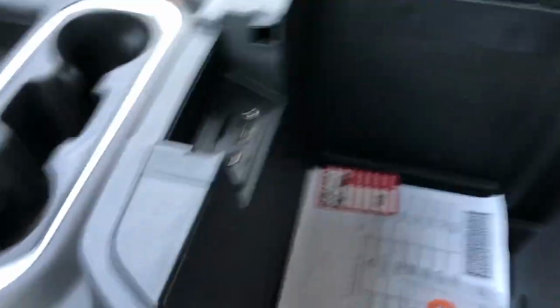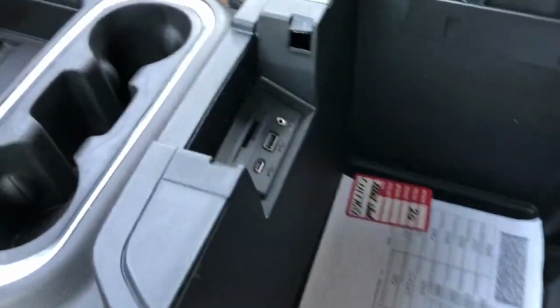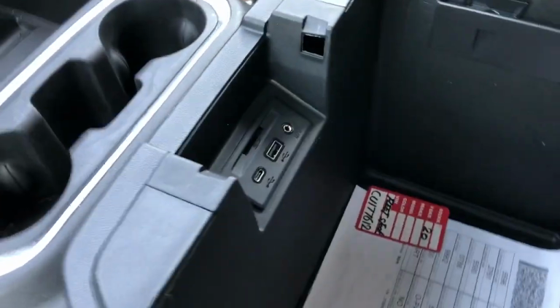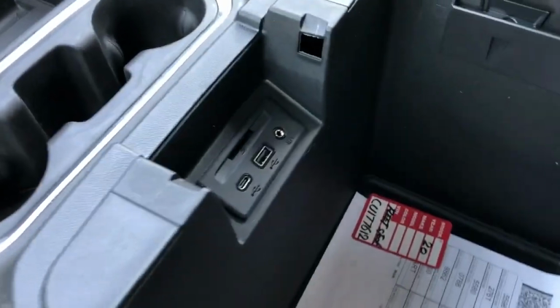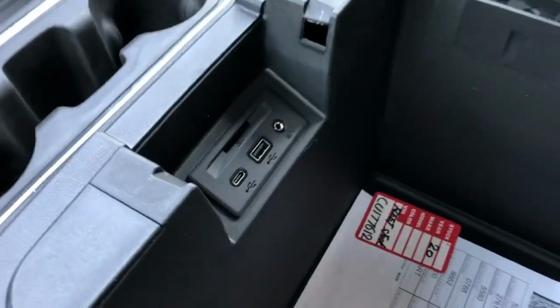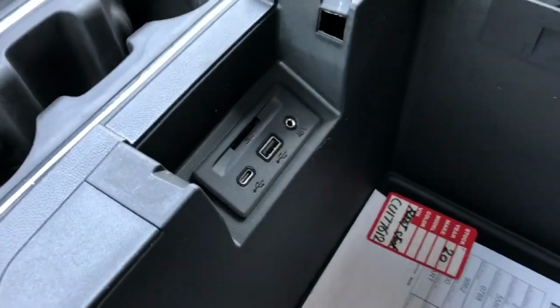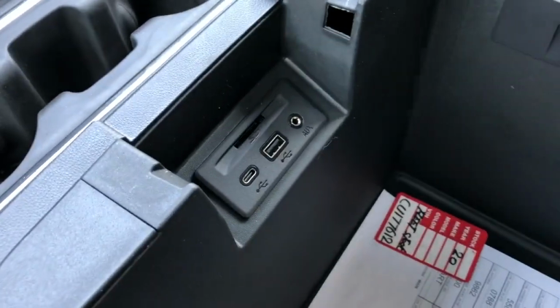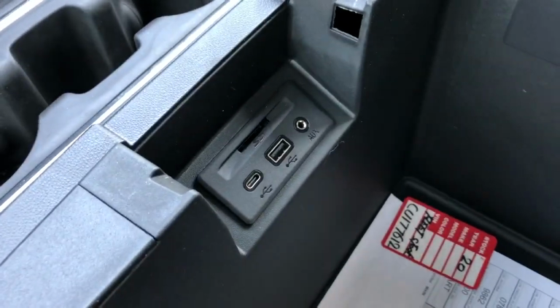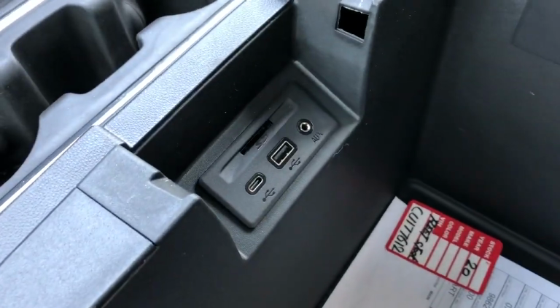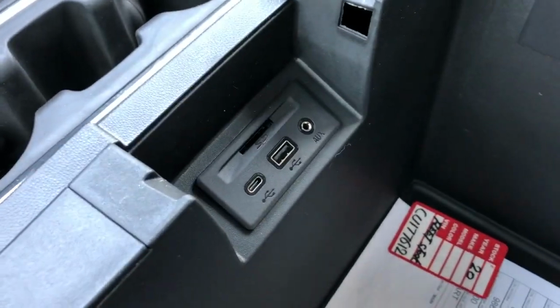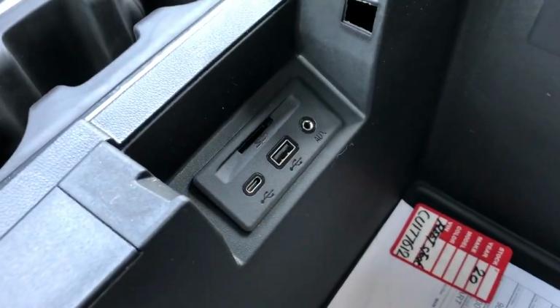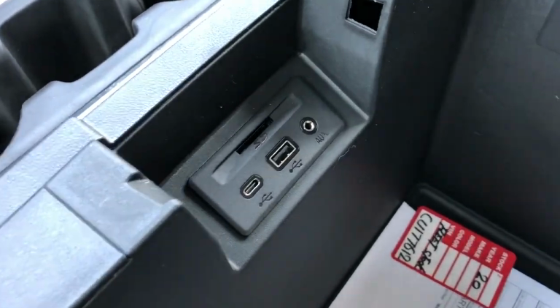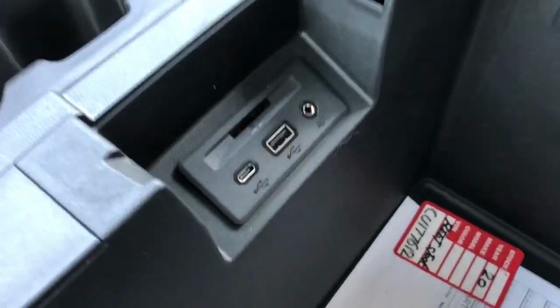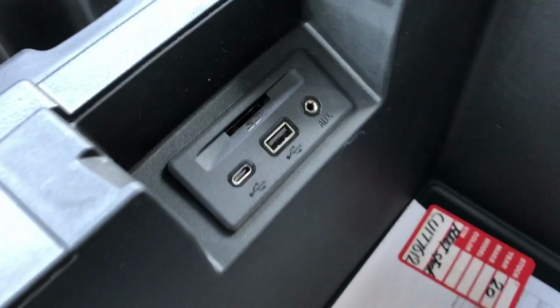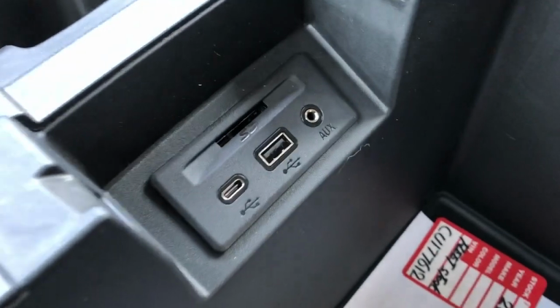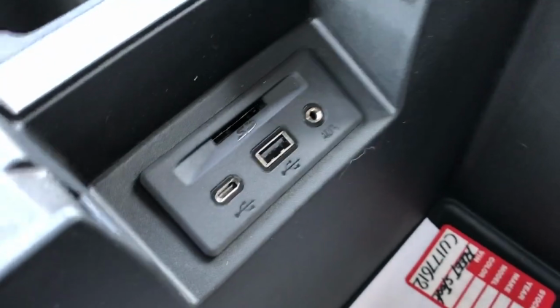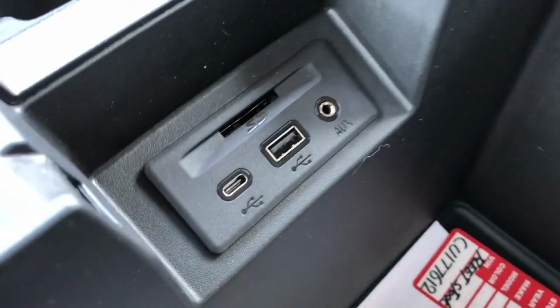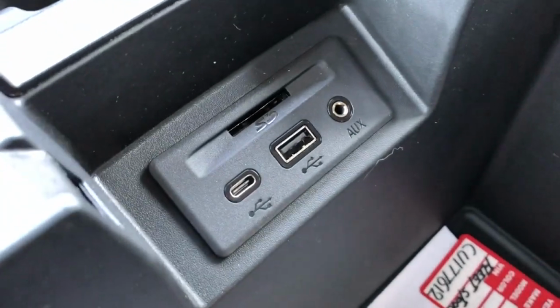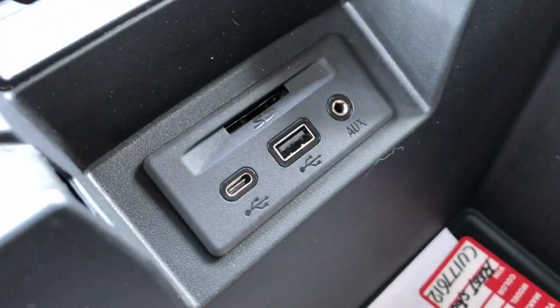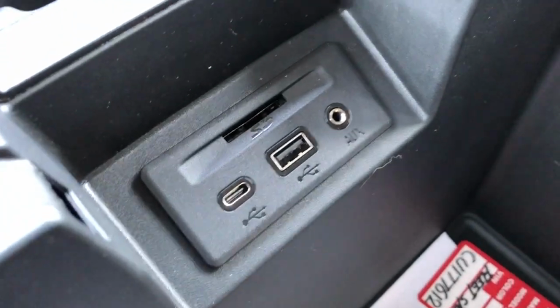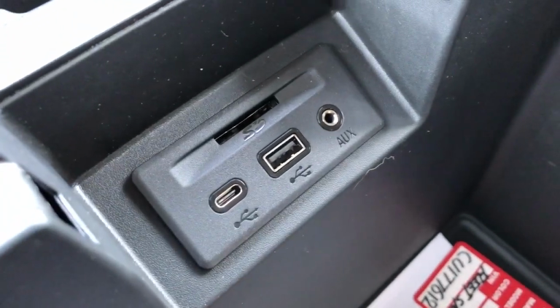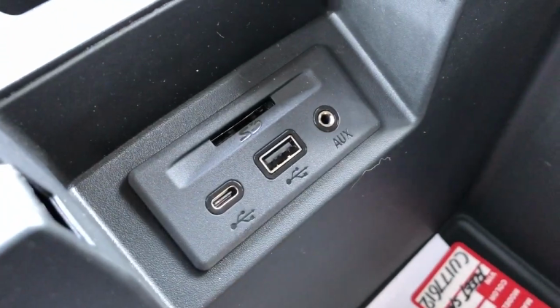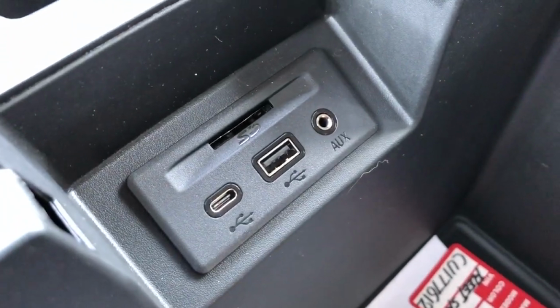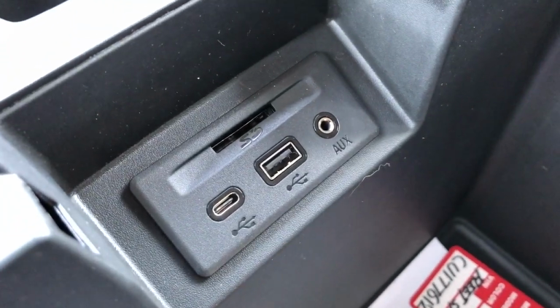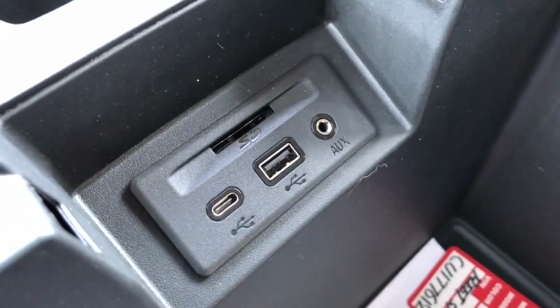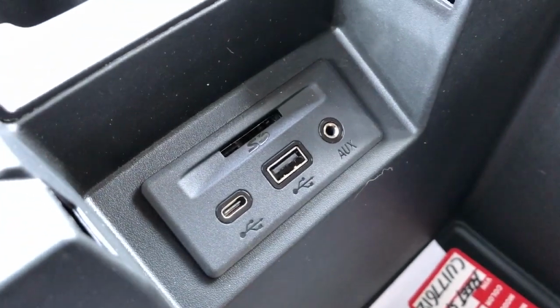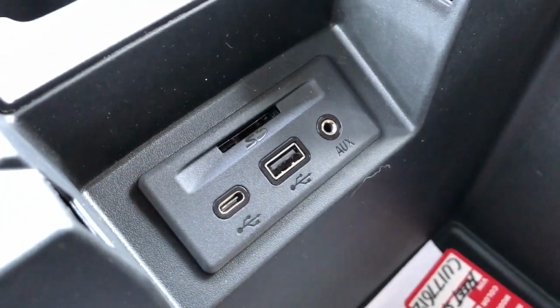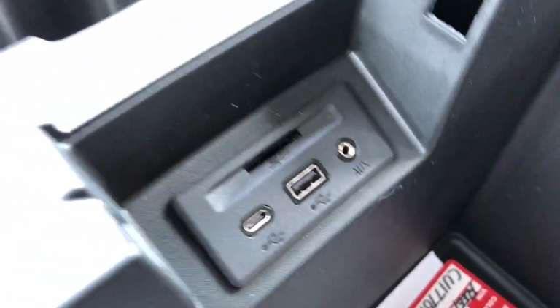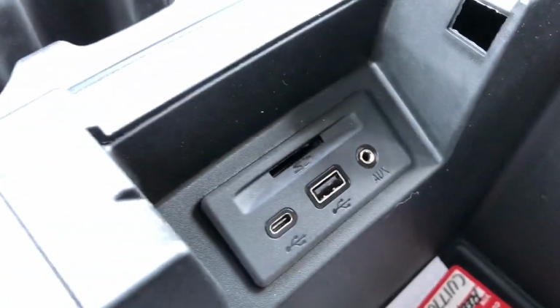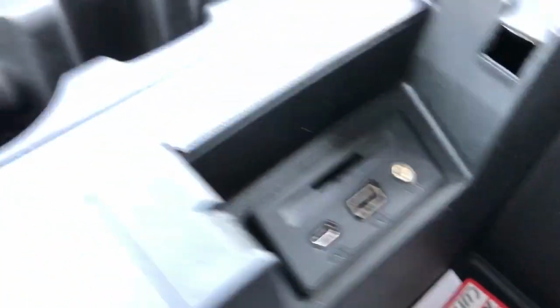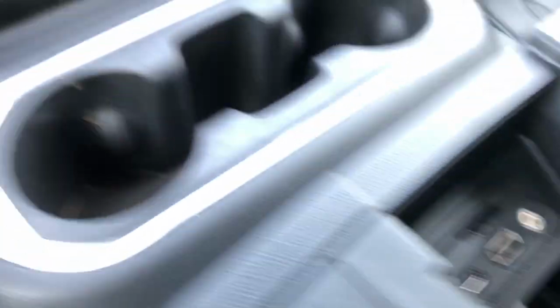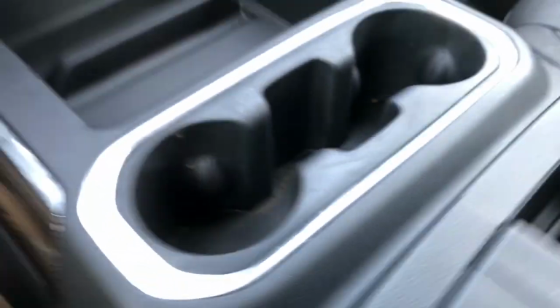Then we have our textured rubber storage, two cup holders, our phone holder, and our padded leather center console lid. Plenty of storage on the inside. We also have our auxiliary input, USB, USB-C, and SD card slot.